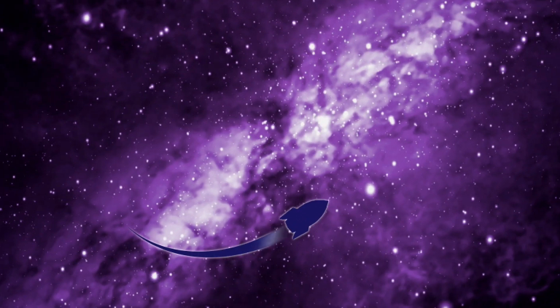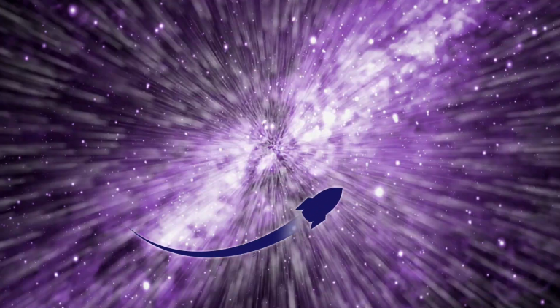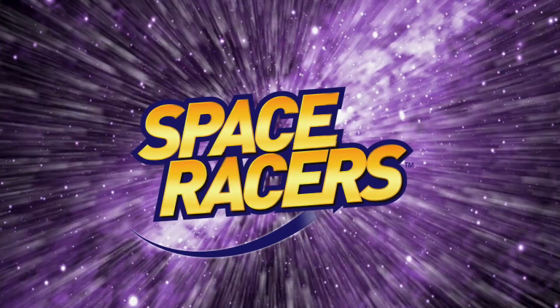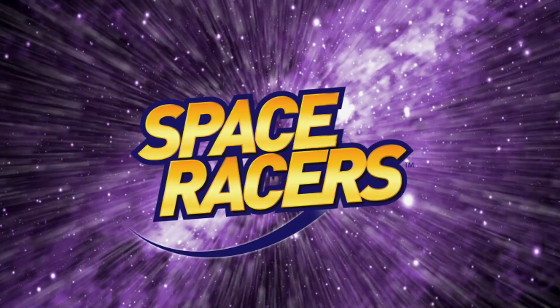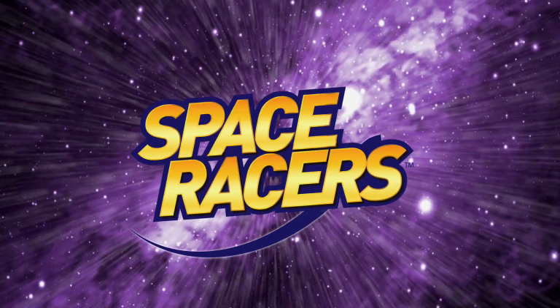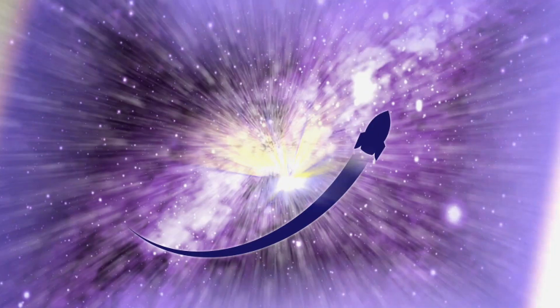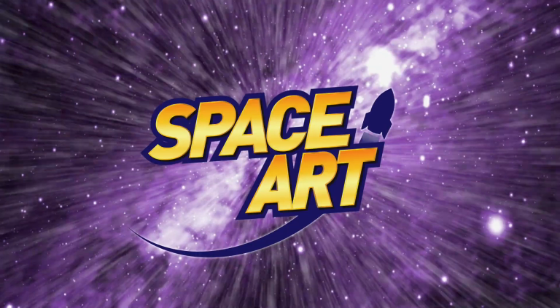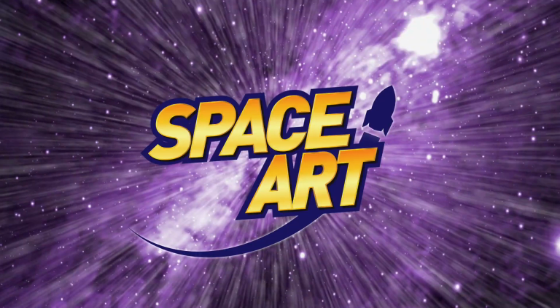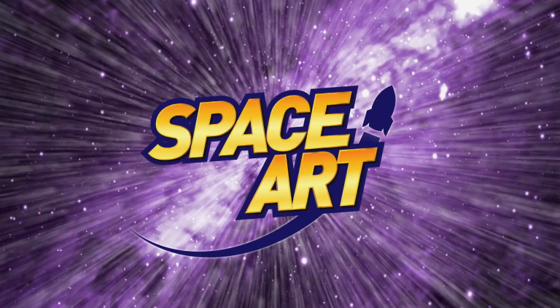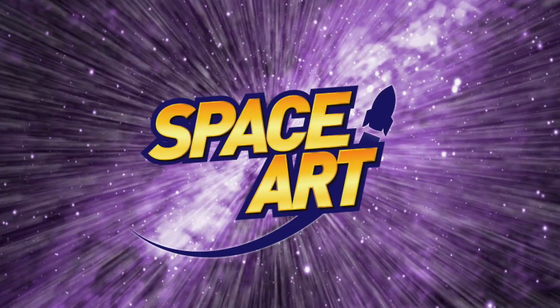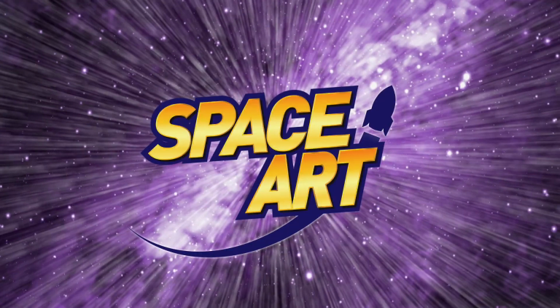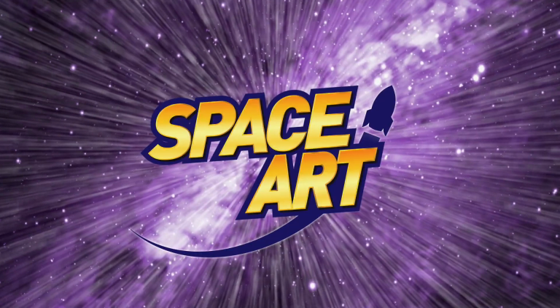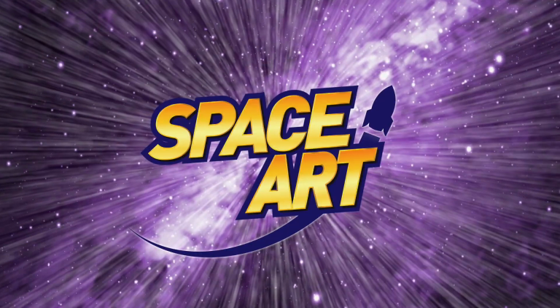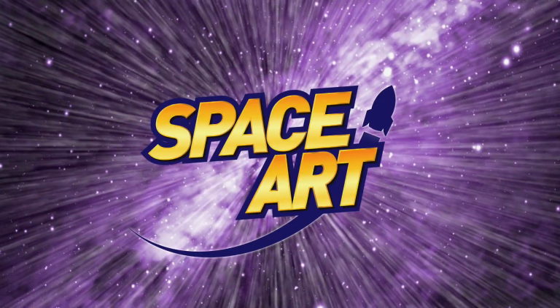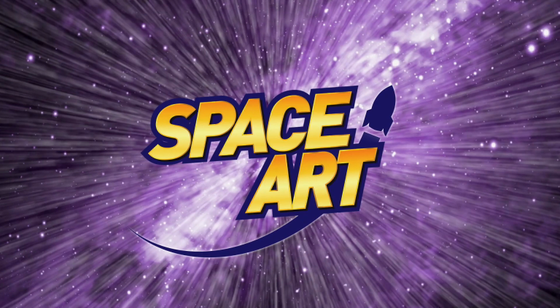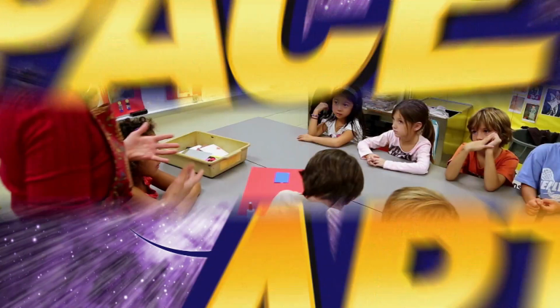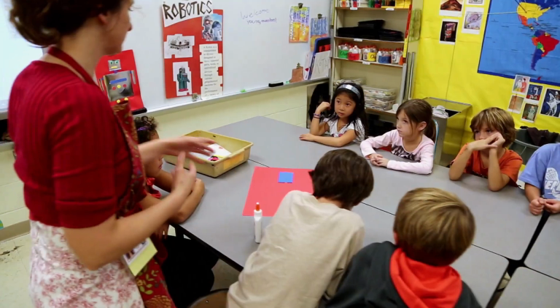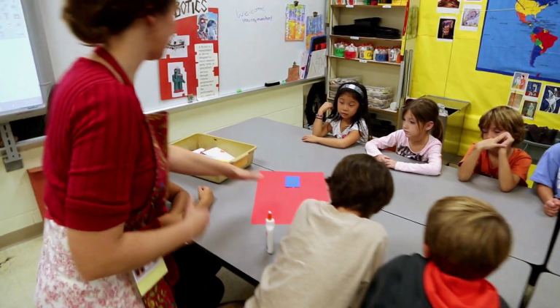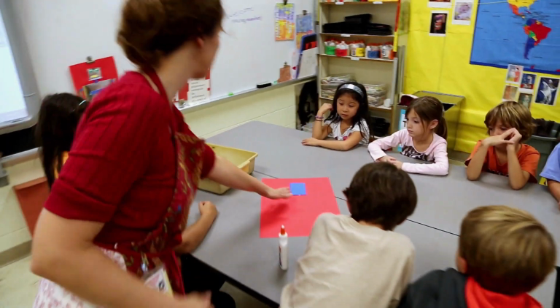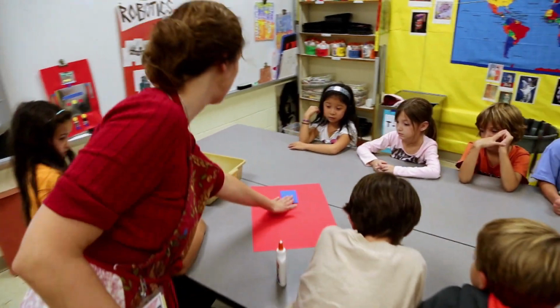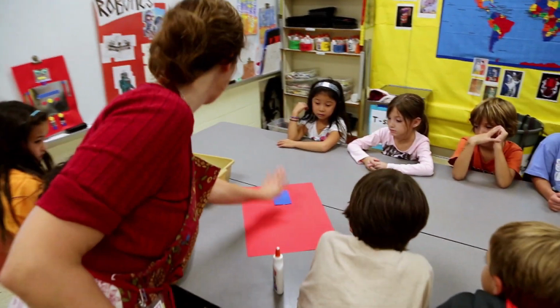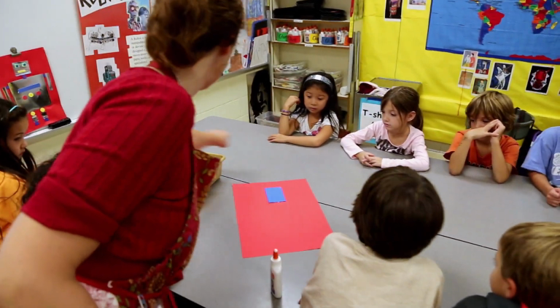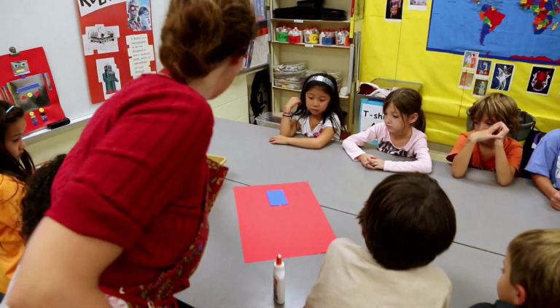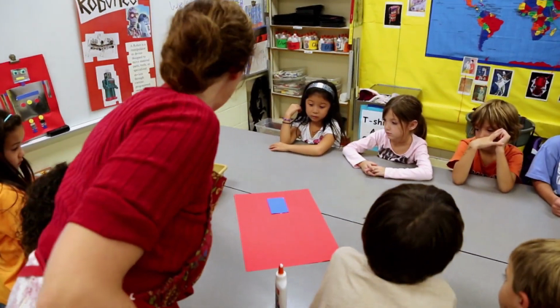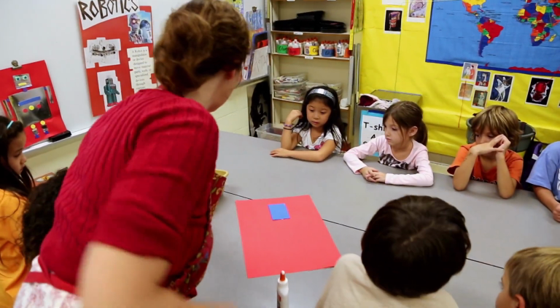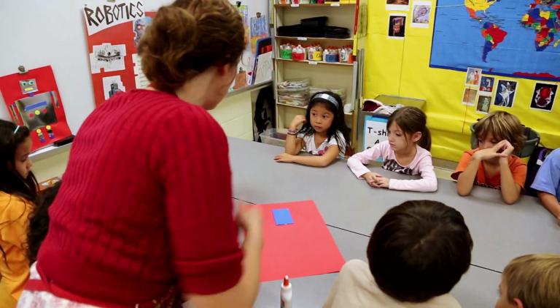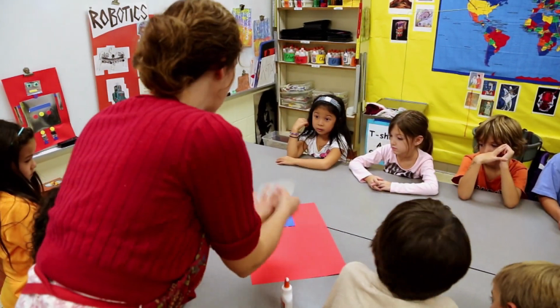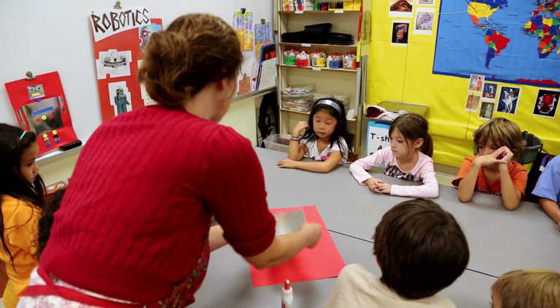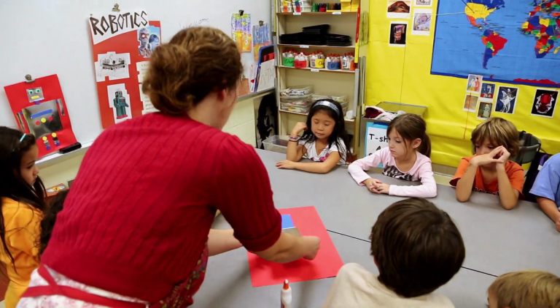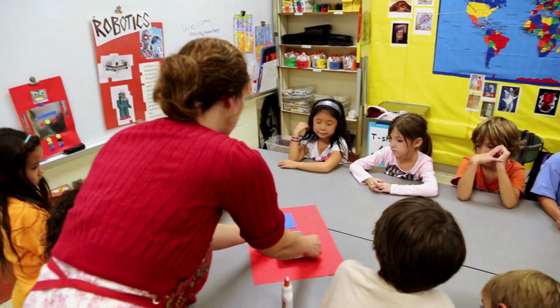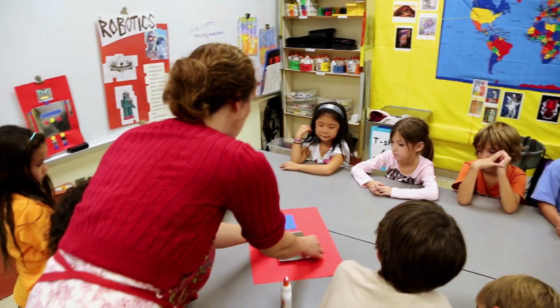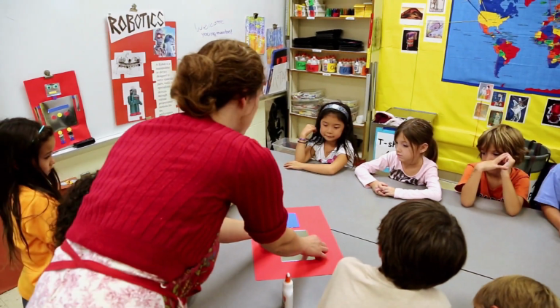Space Racers Space Art! So let's get started. Today, boys and girls, we're going to make robot collages.